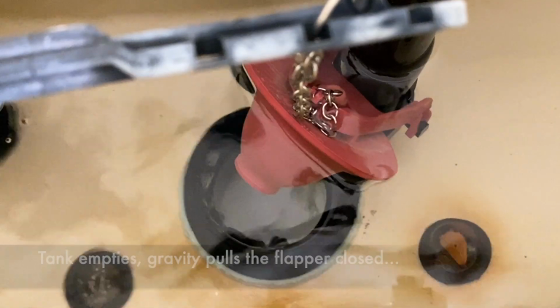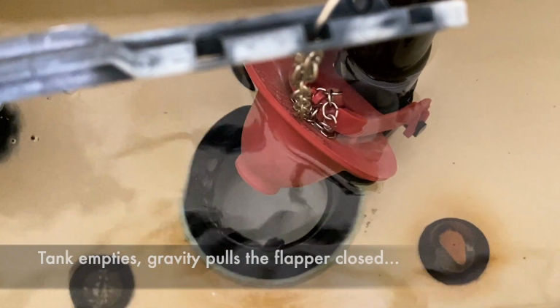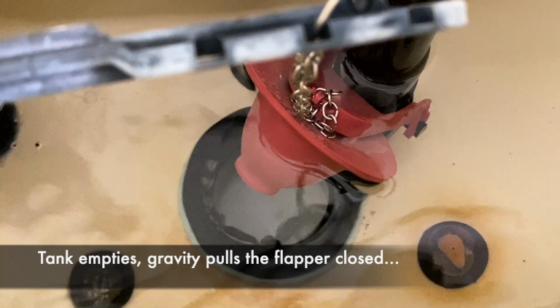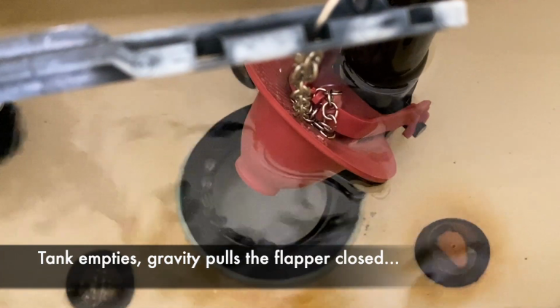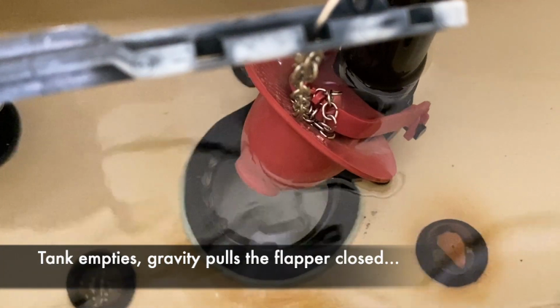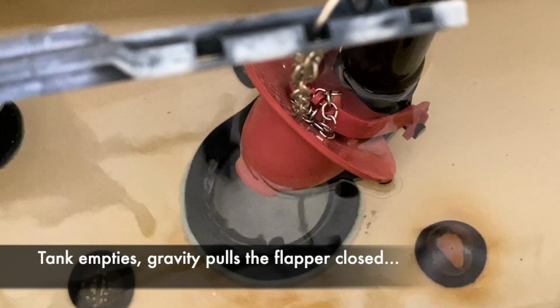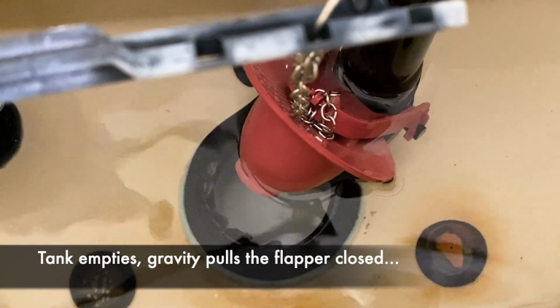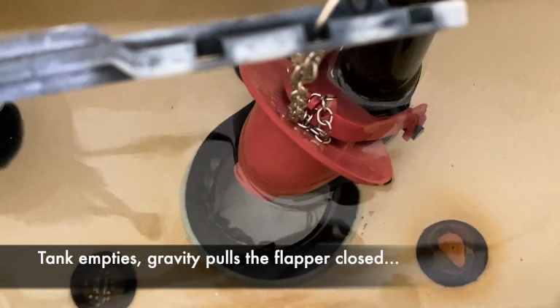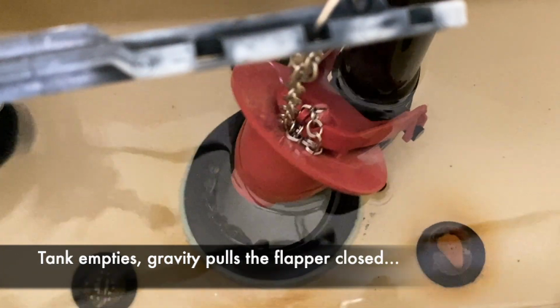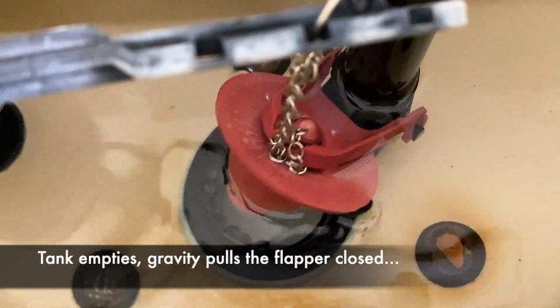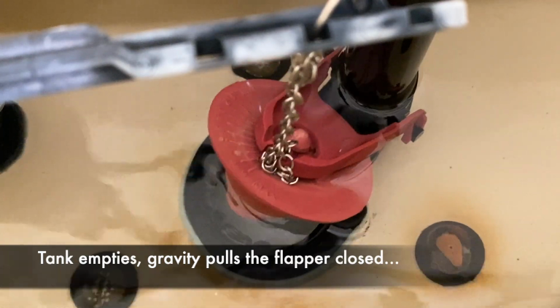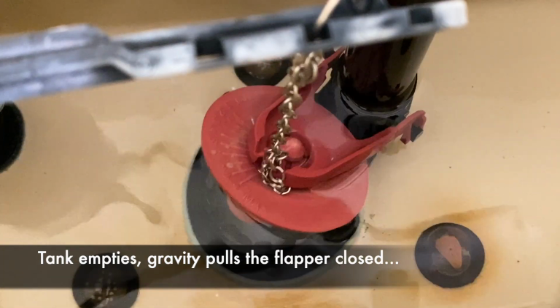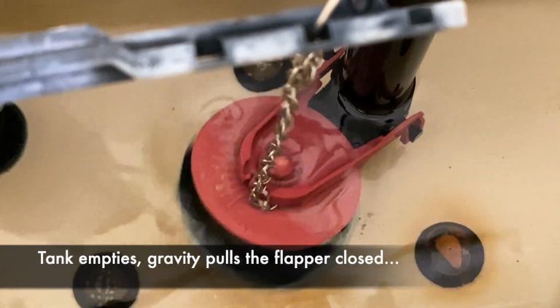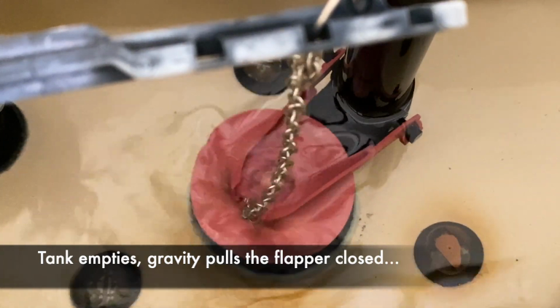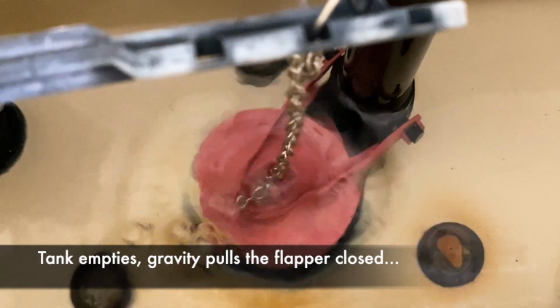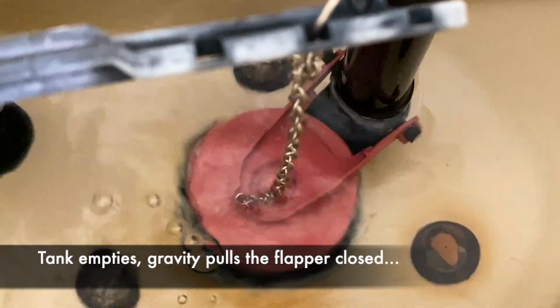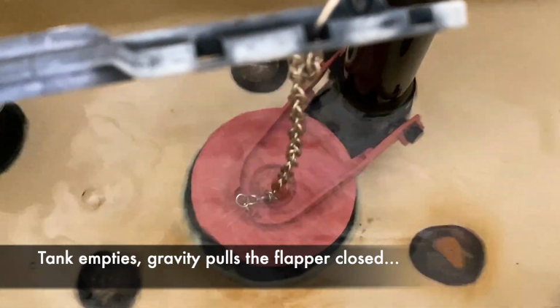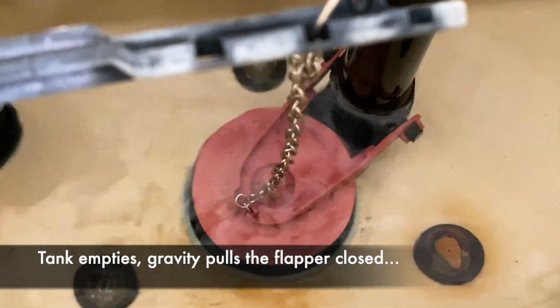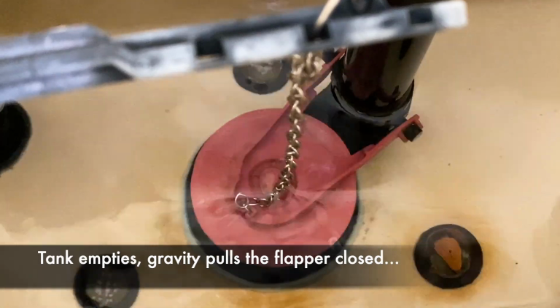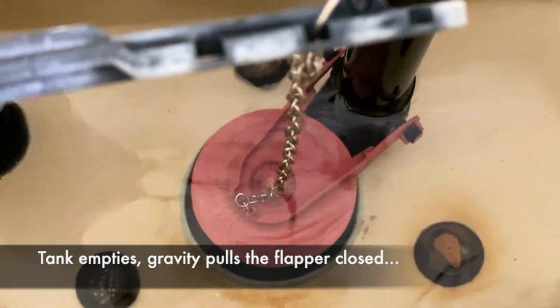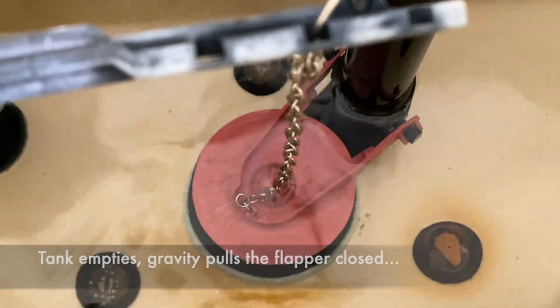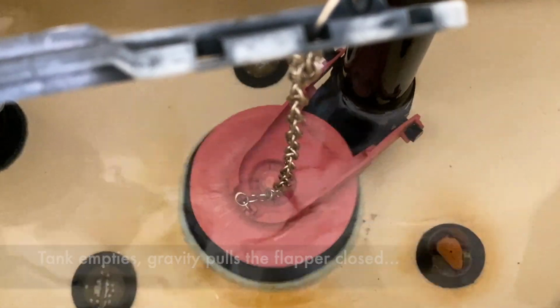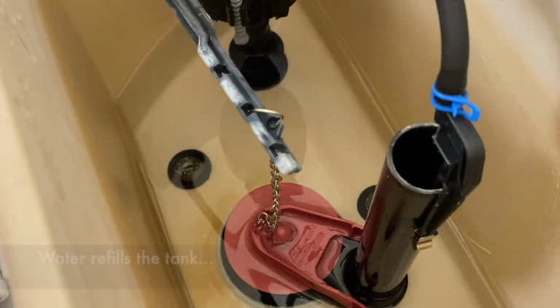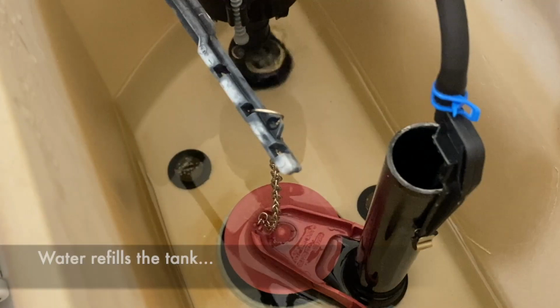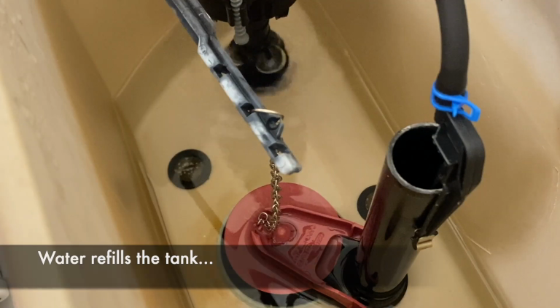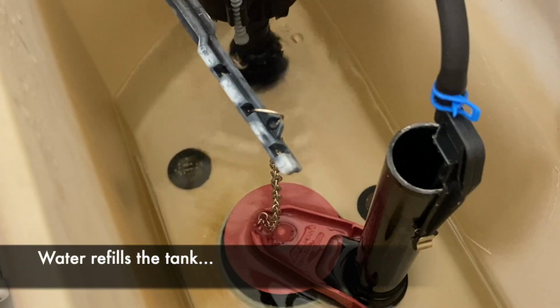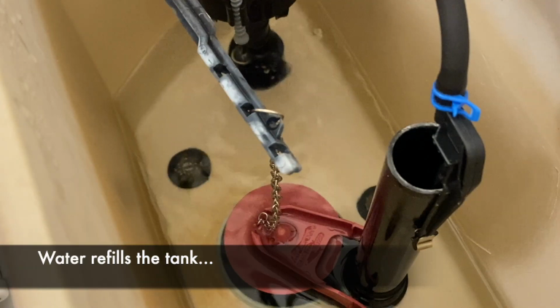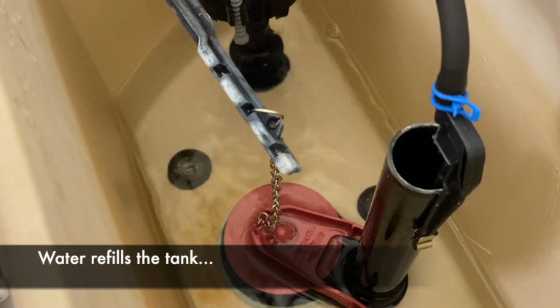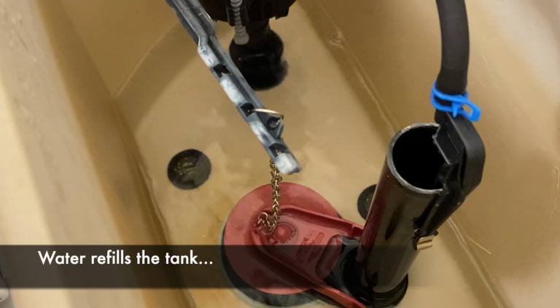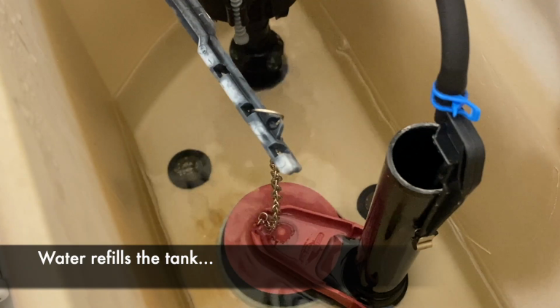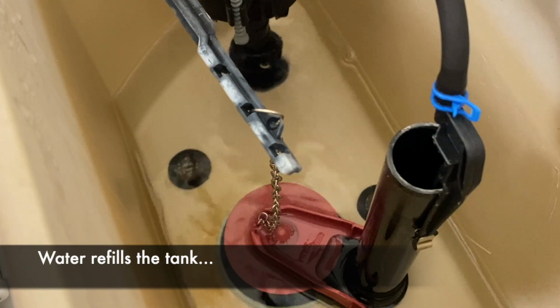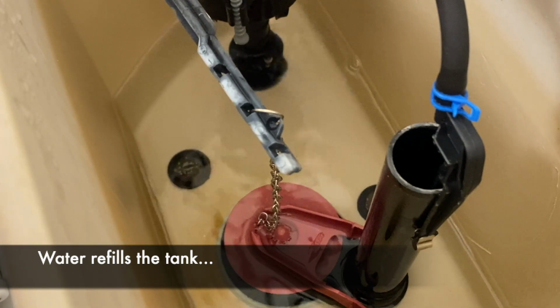After the tank empties, gravity pulls the flapper closed, and water refills the tank.